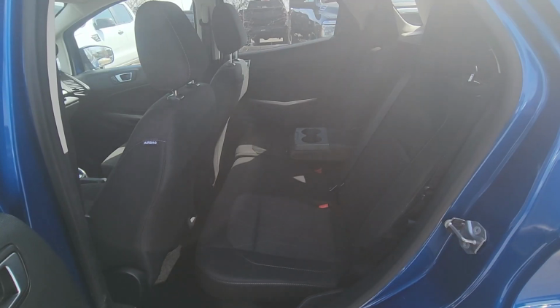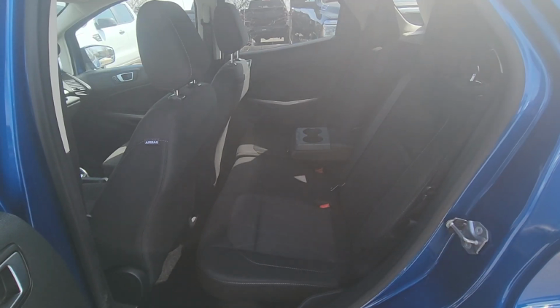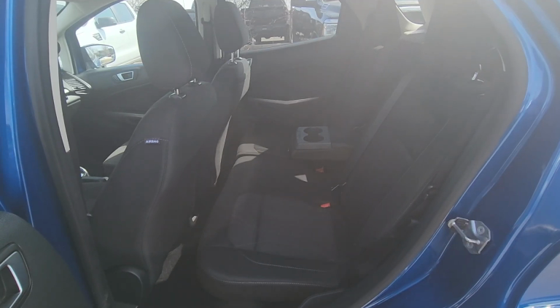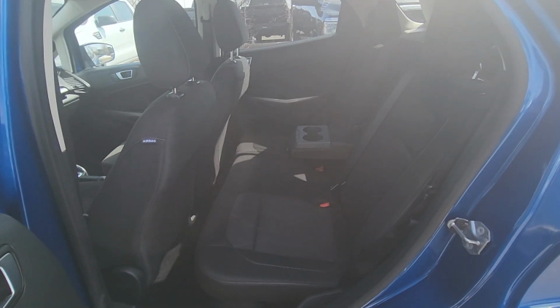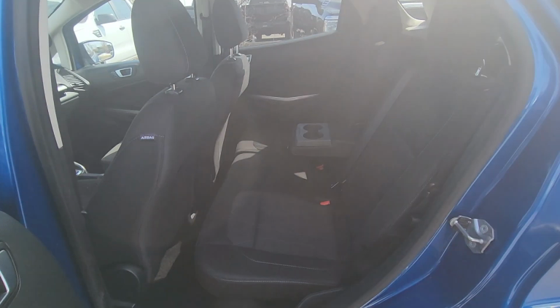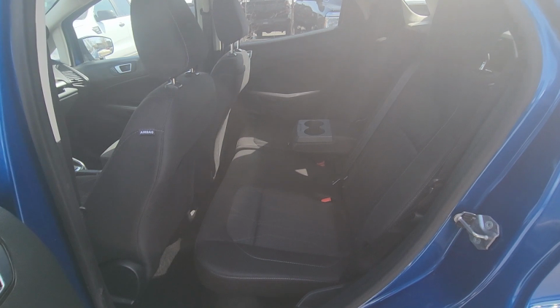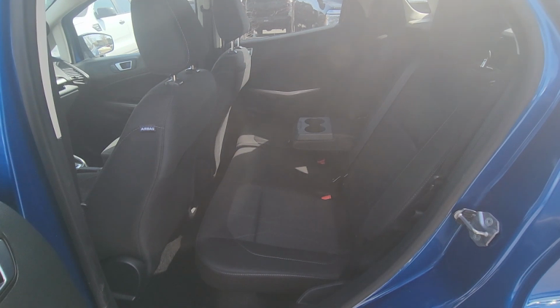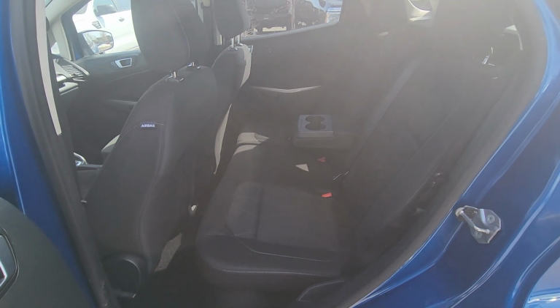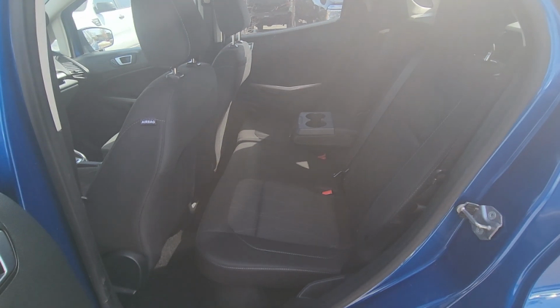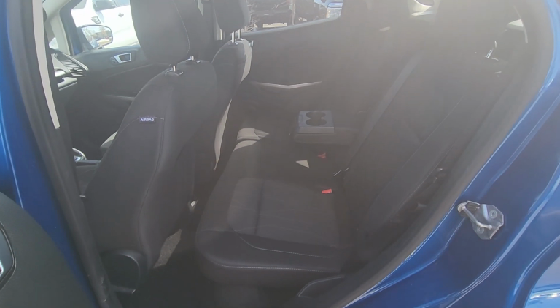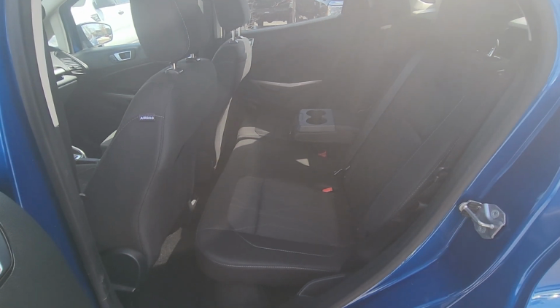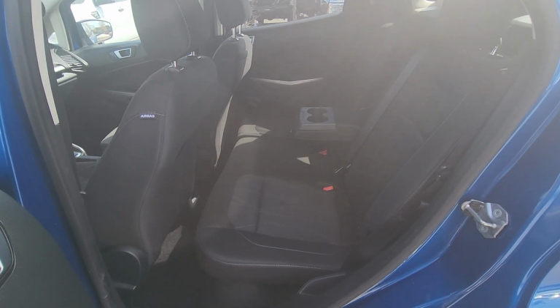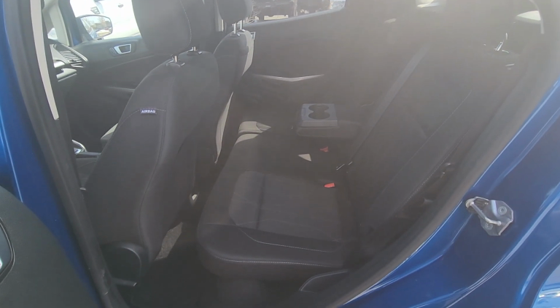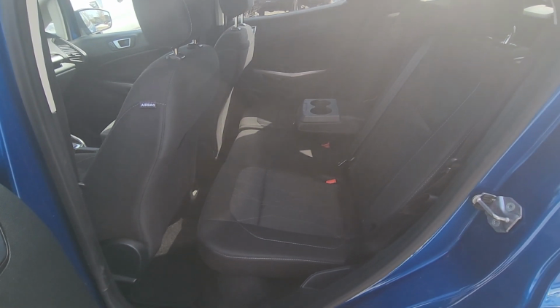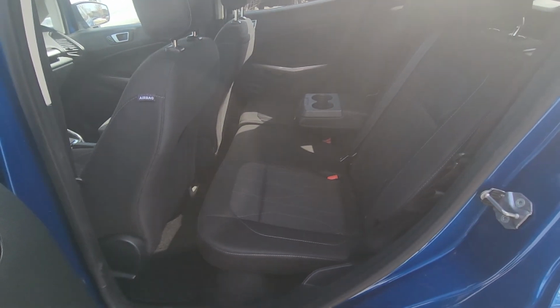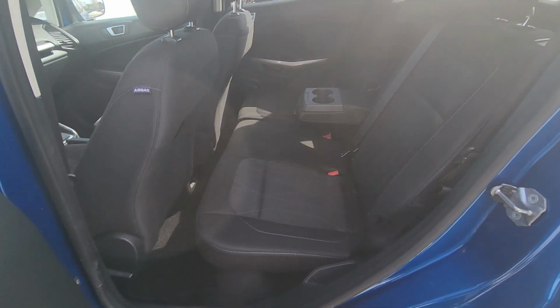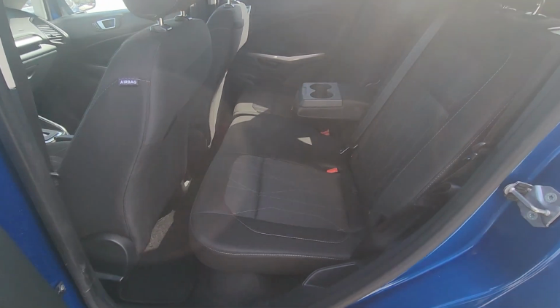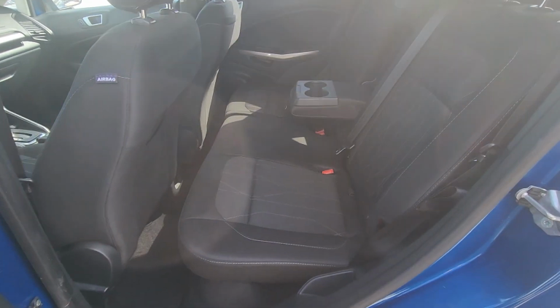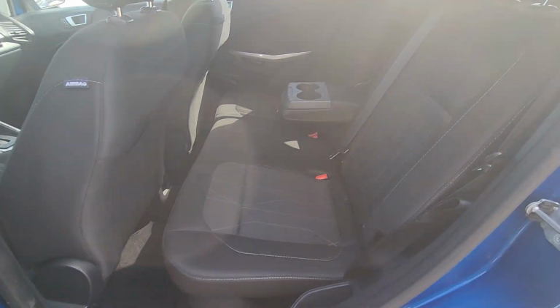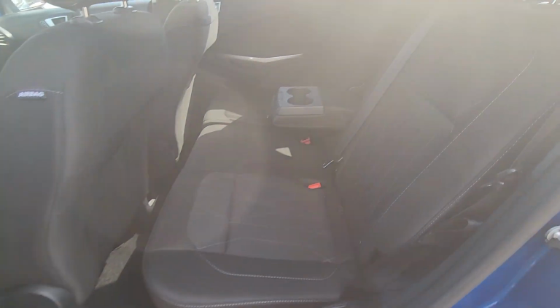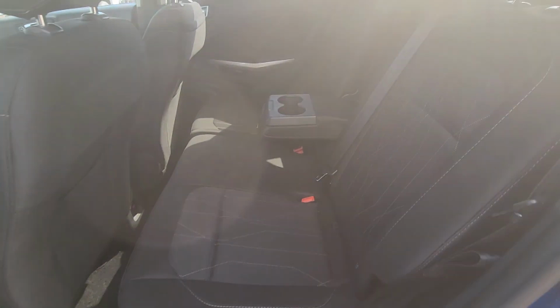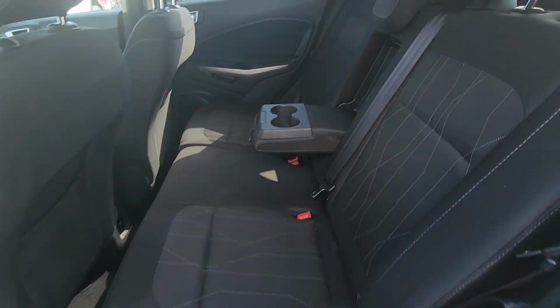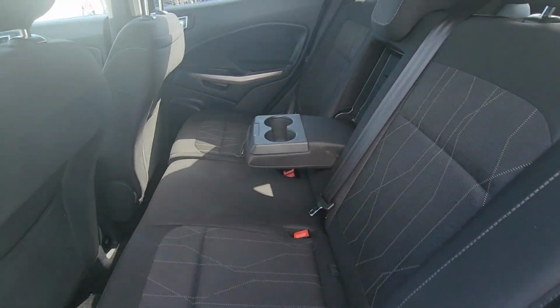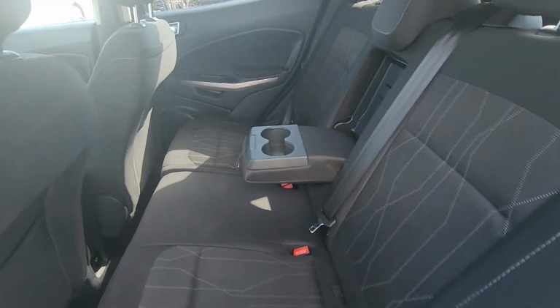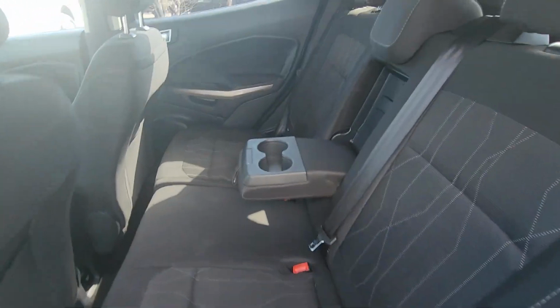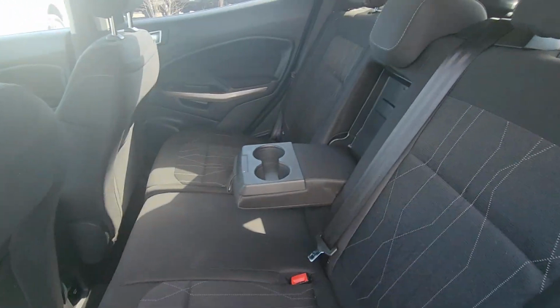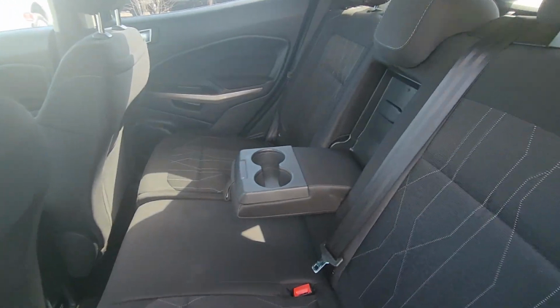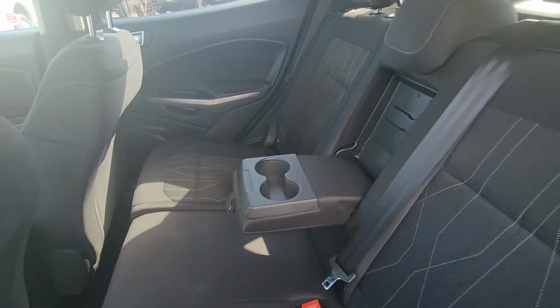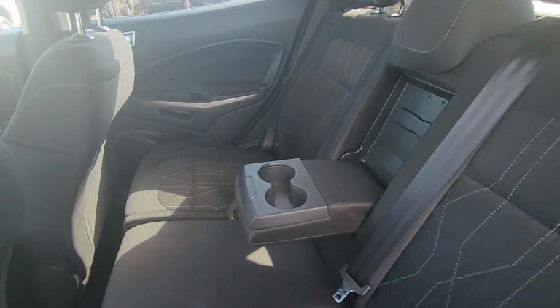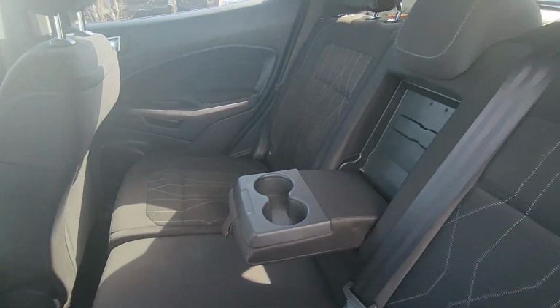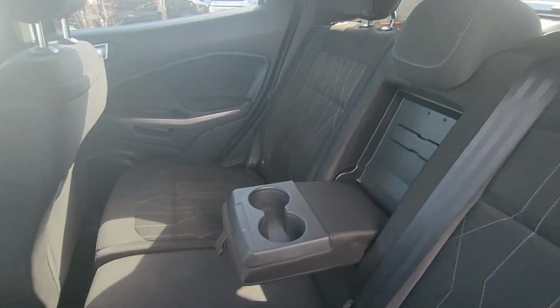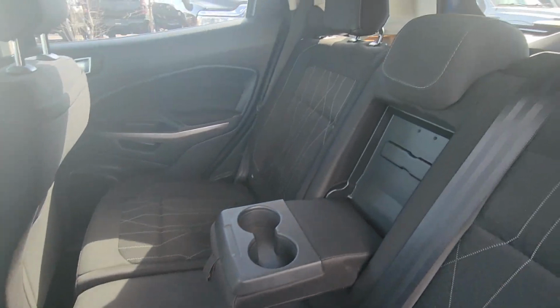In the back you have a three-seater bench made of the same black cloth. The center seat does come down for cup holders.